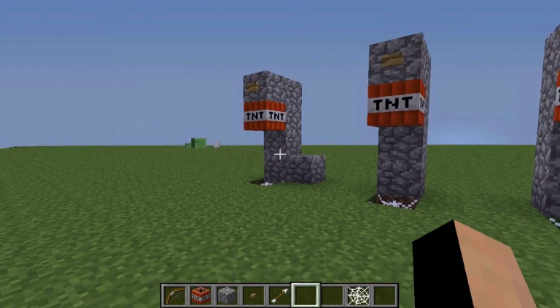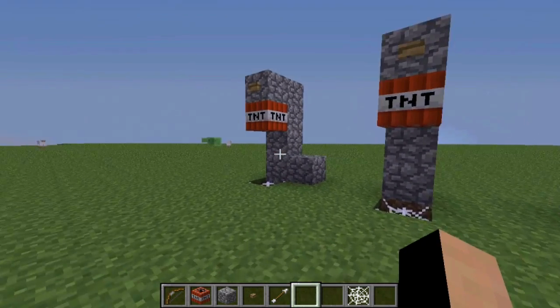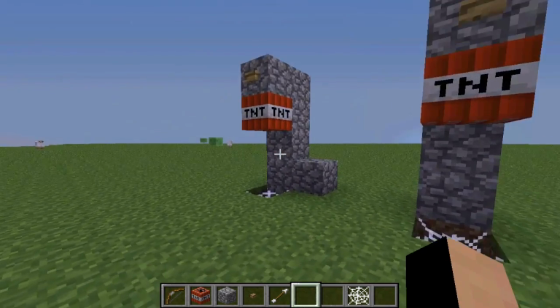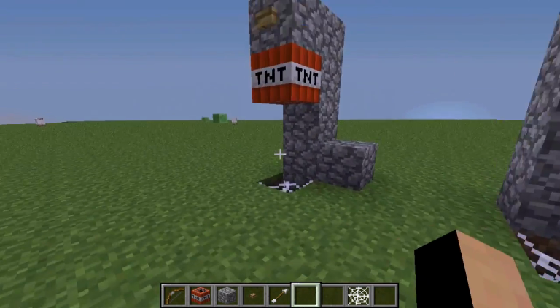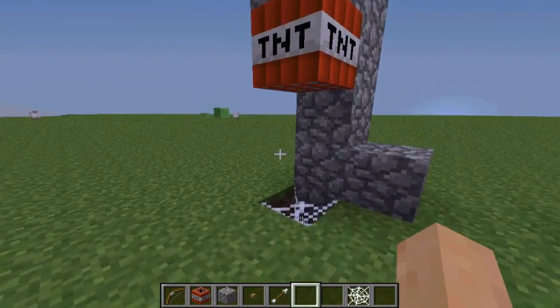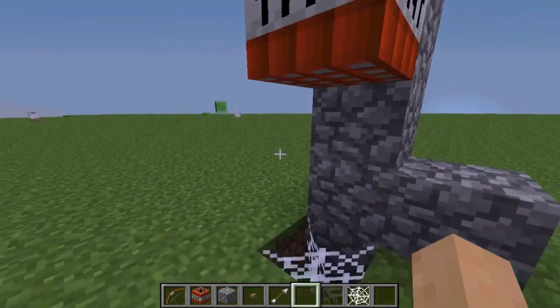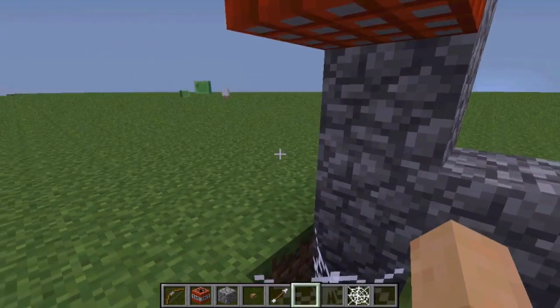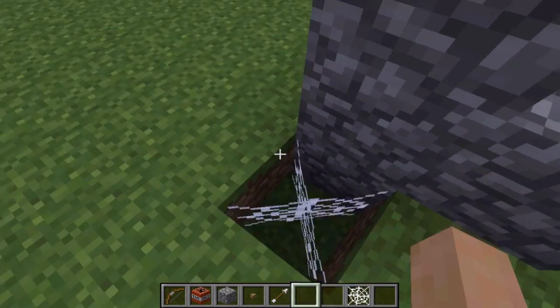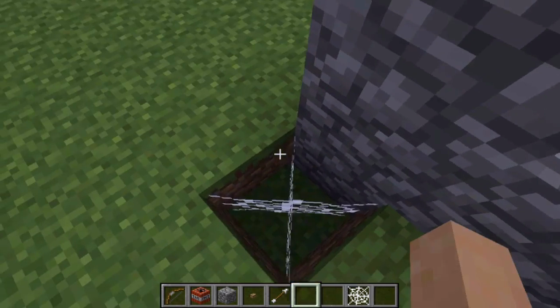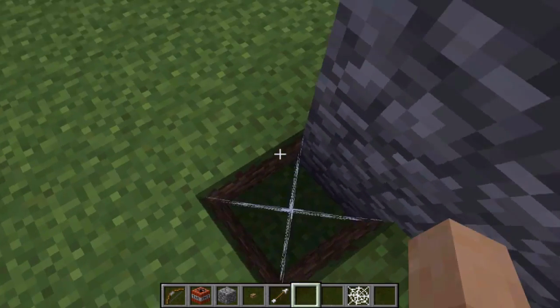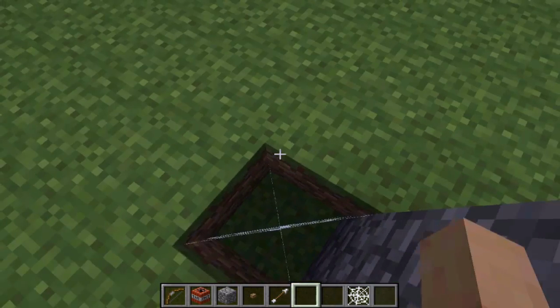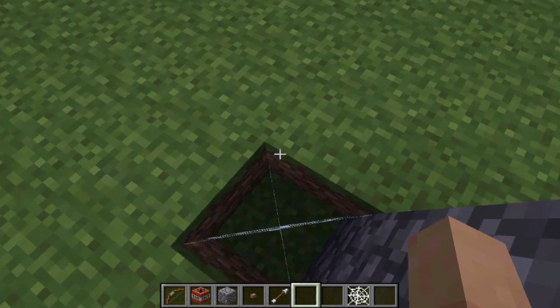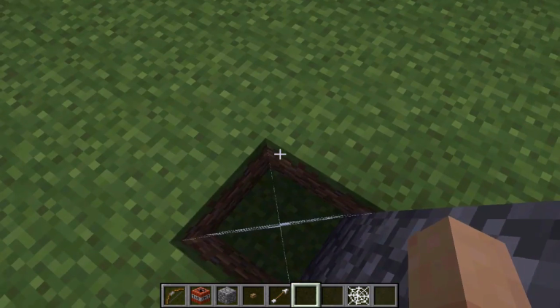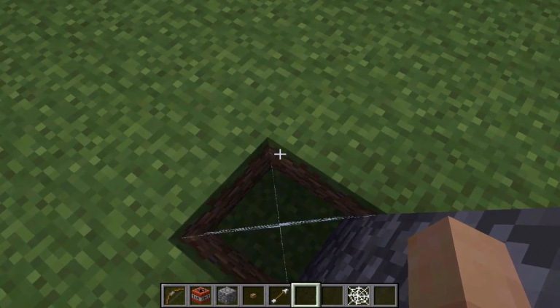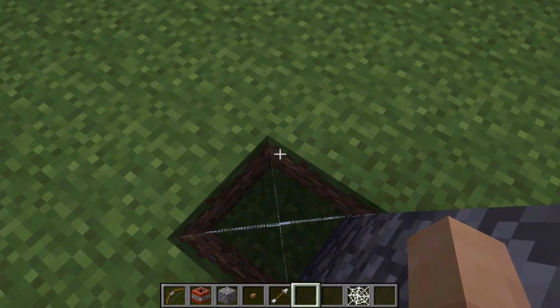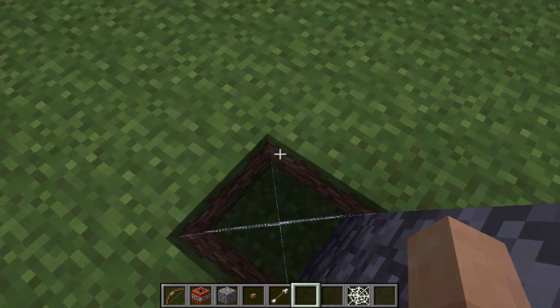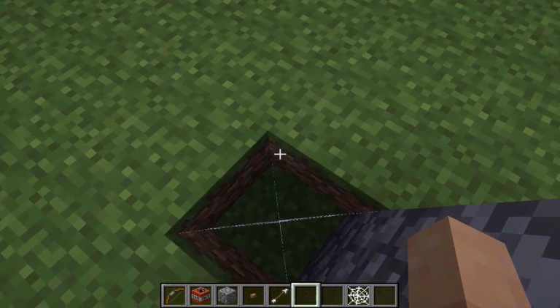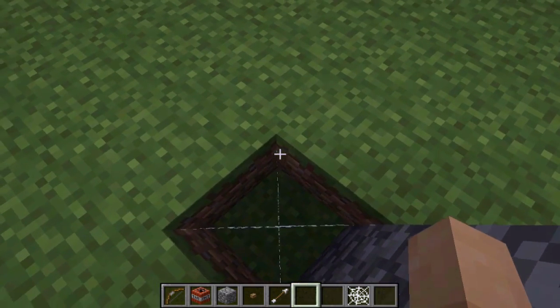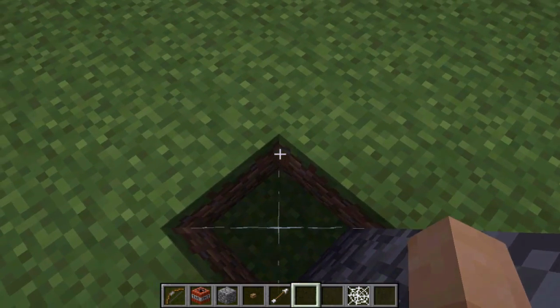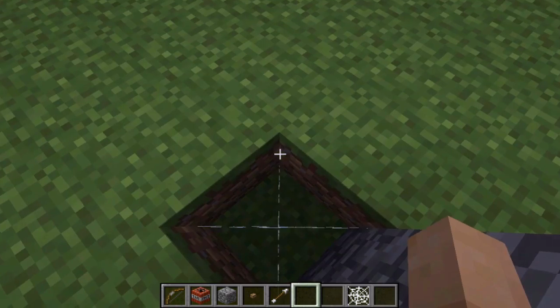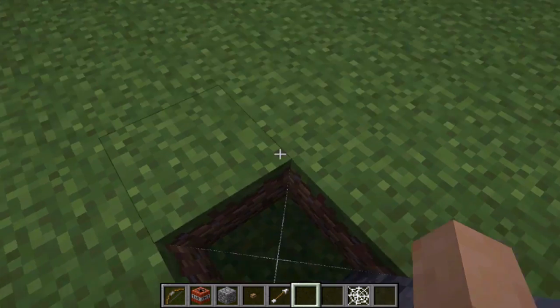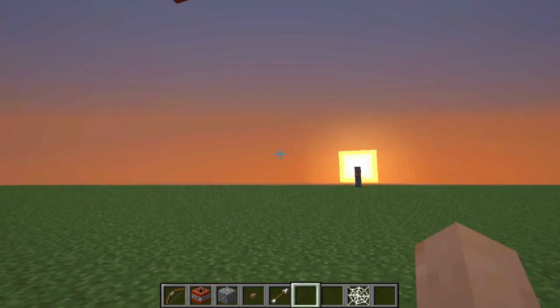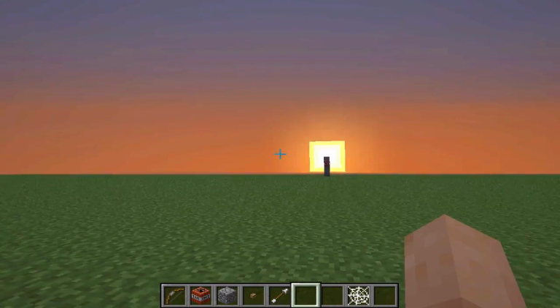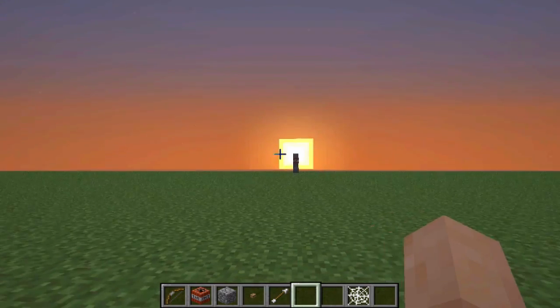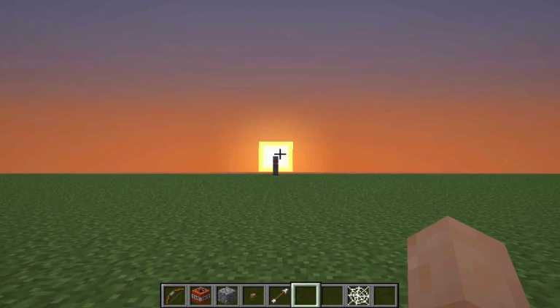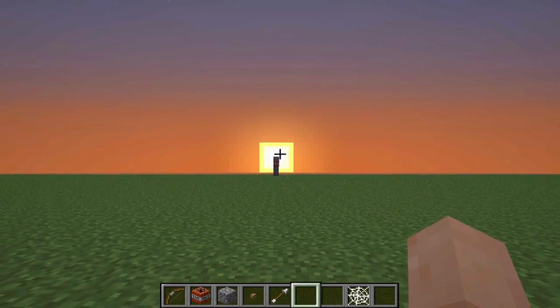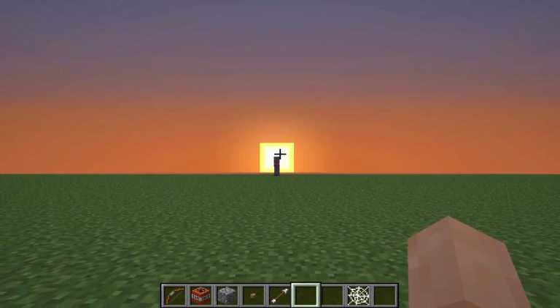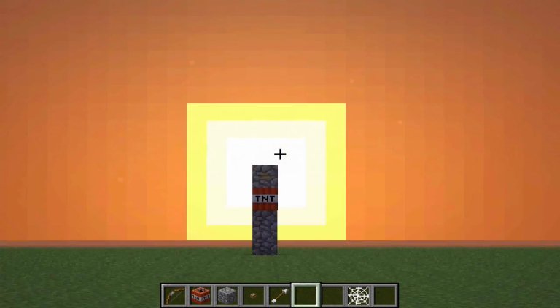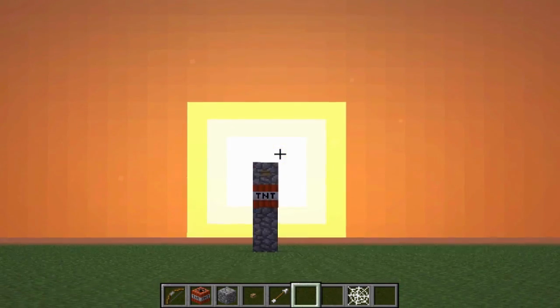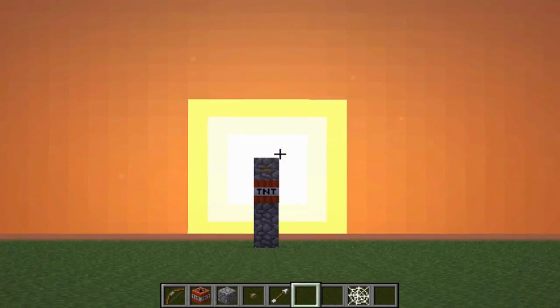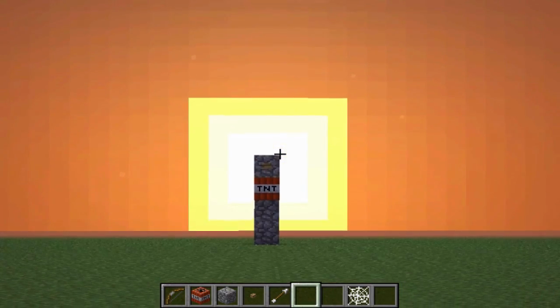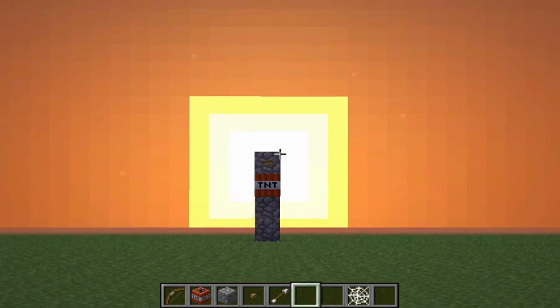So what you're going to do is one person gets in their cobweb, sinks to the bottom, and their enemy will be over there. You guys want to be about maybe 50 blocks away — that's what I like to do. At first it's really hard, but after some tries you'll get it.